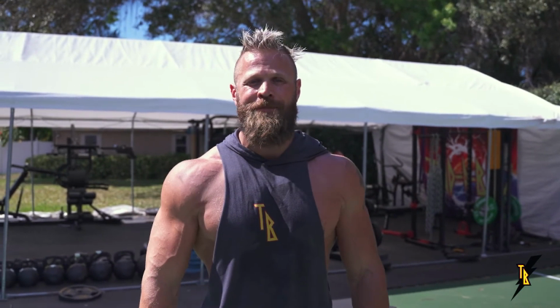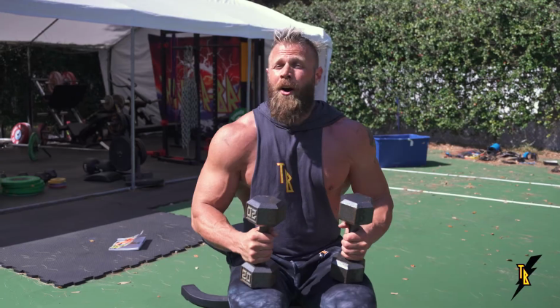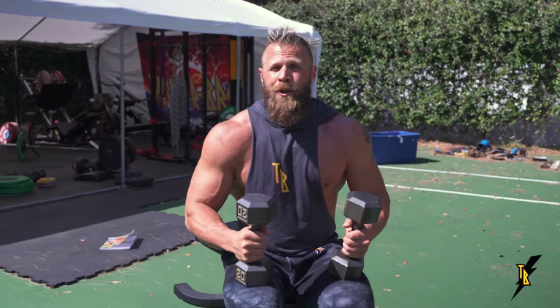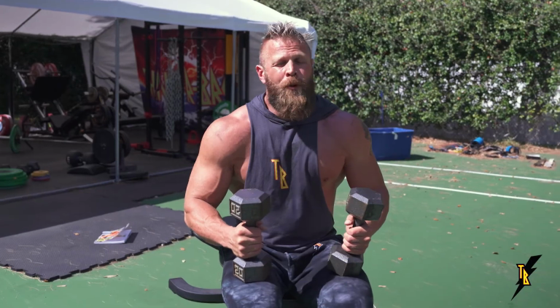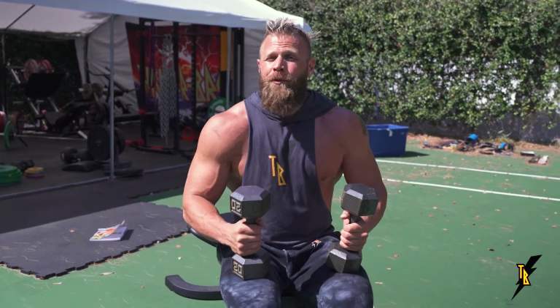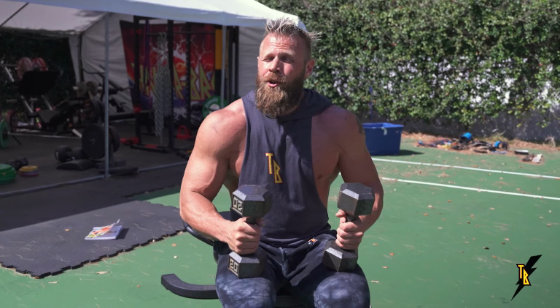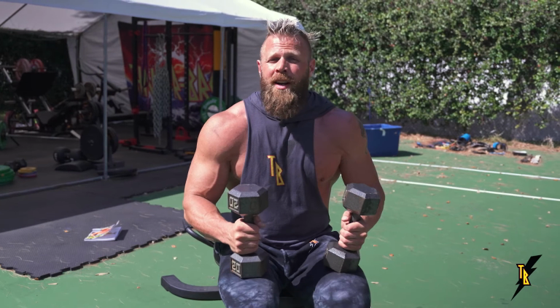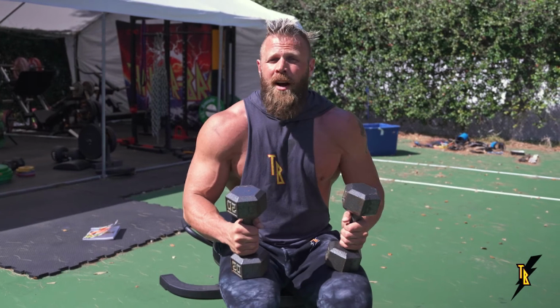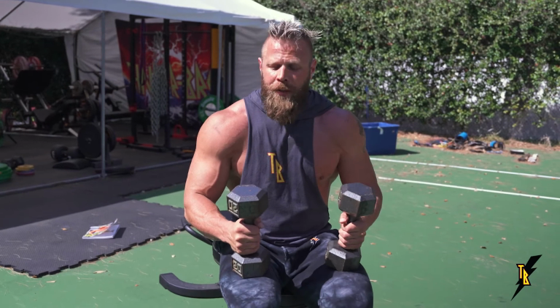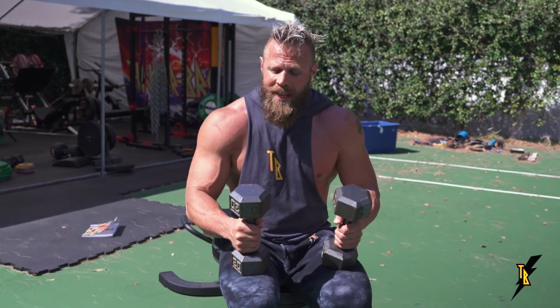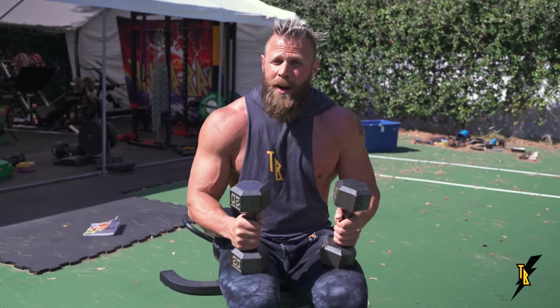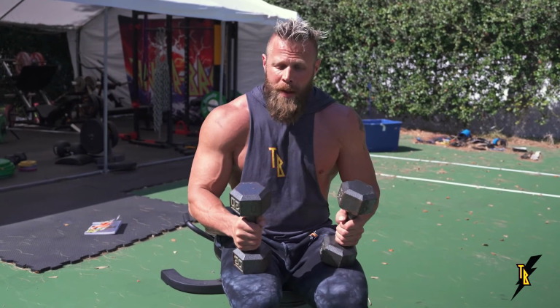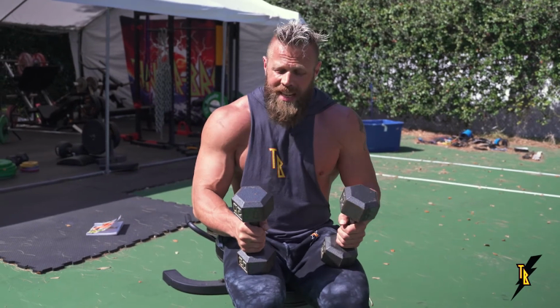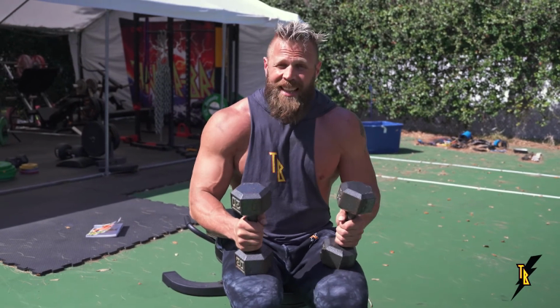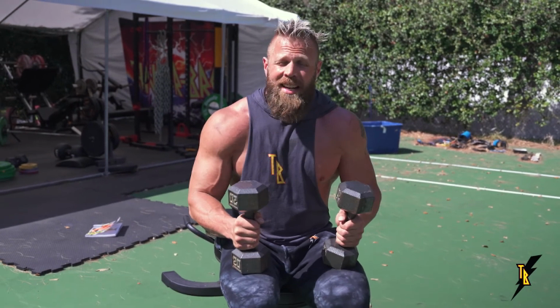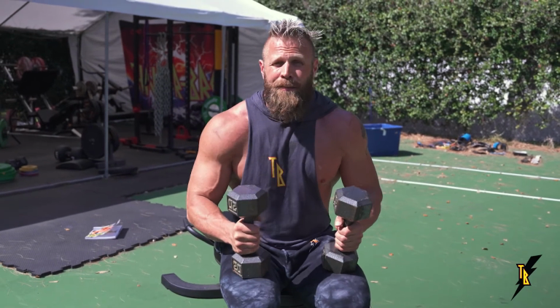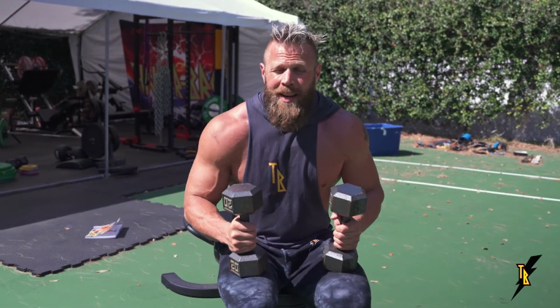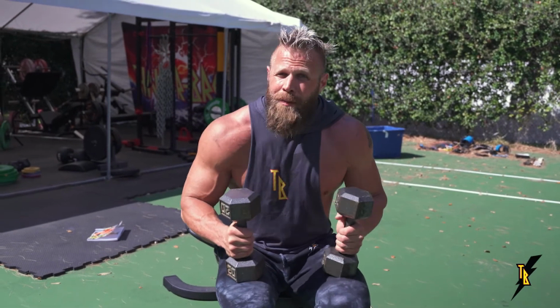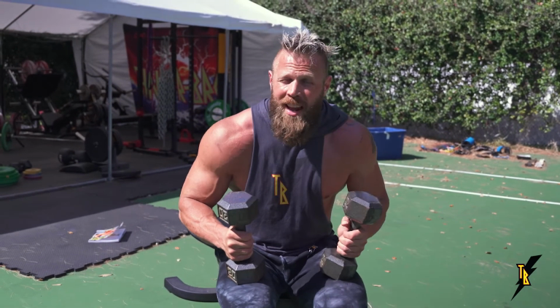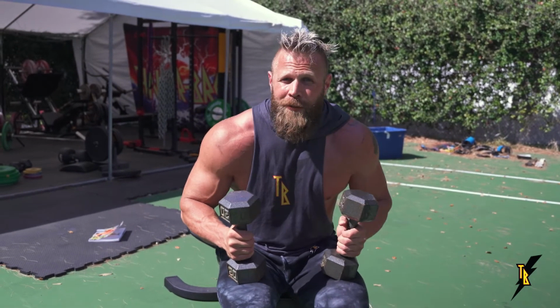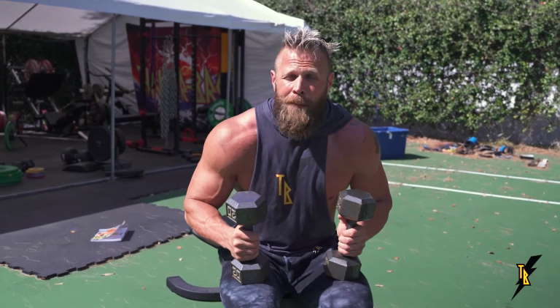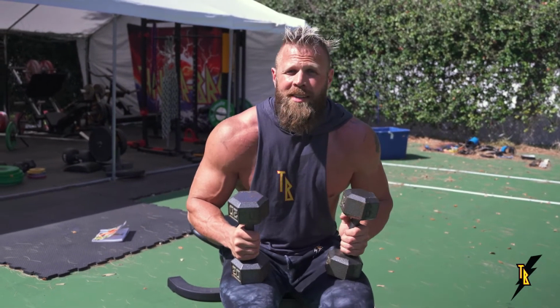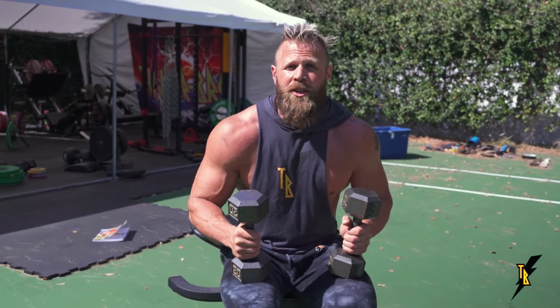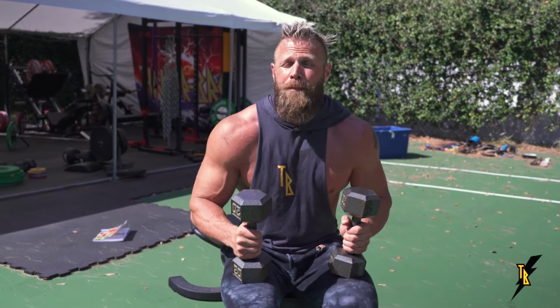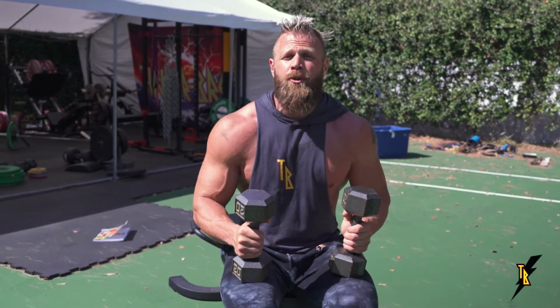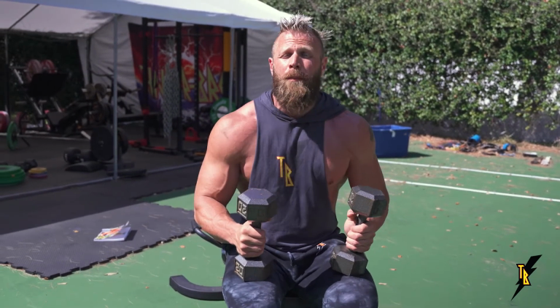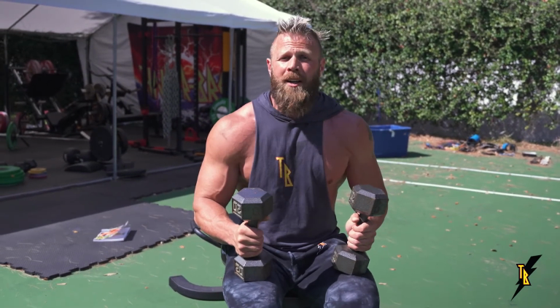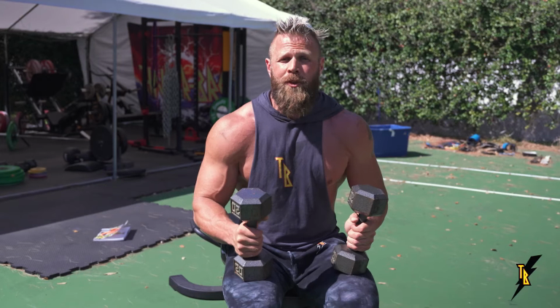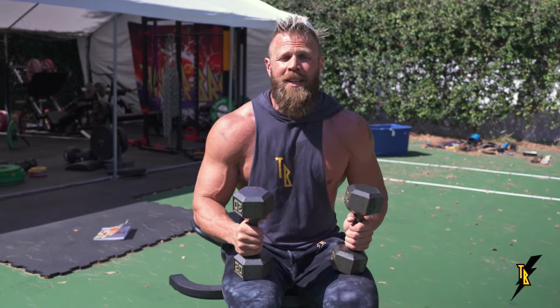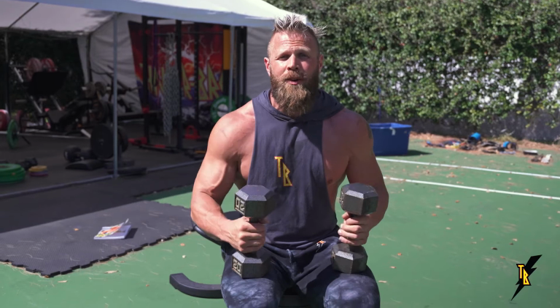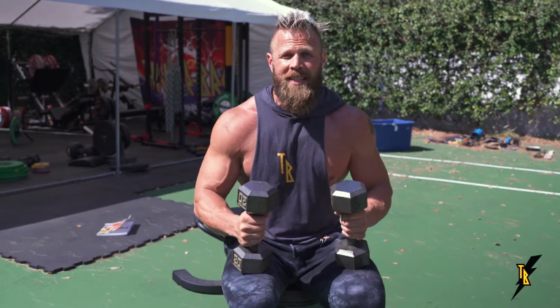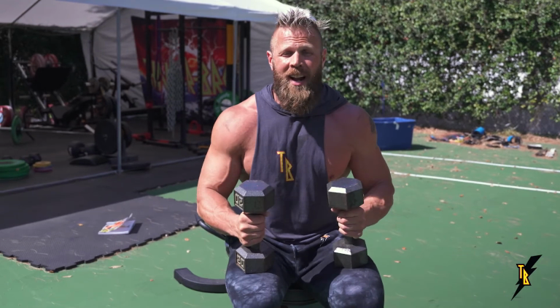So to perform this finisher, you're going to need a couple things. I recommend a light to medium set of dumbbells and just a bench or a box or something that you can sit on.